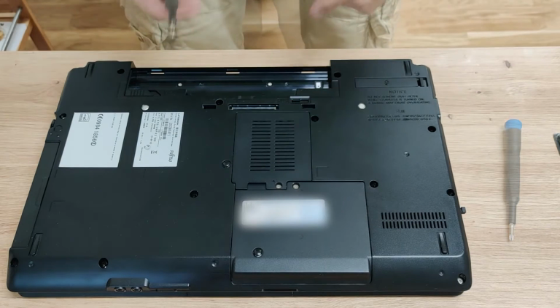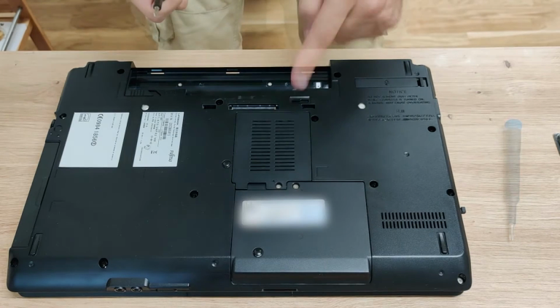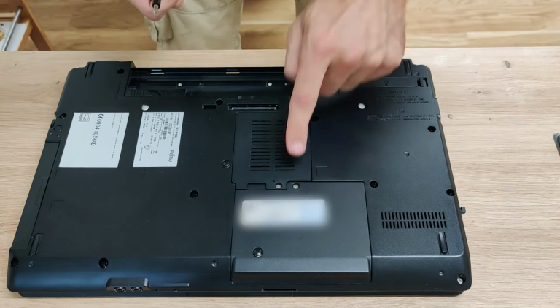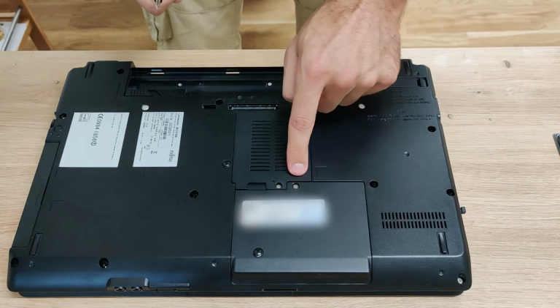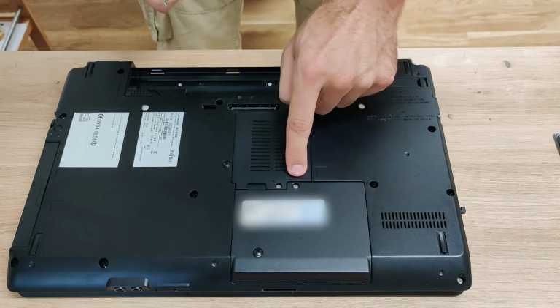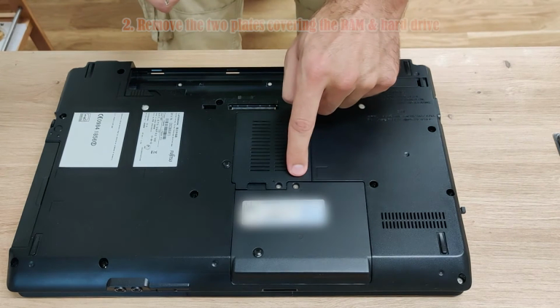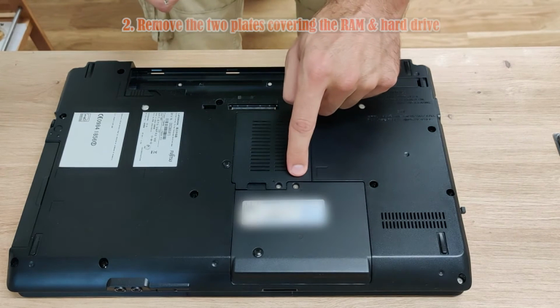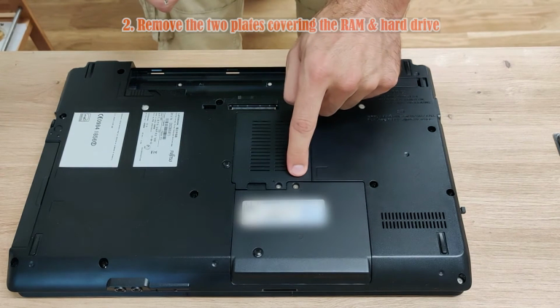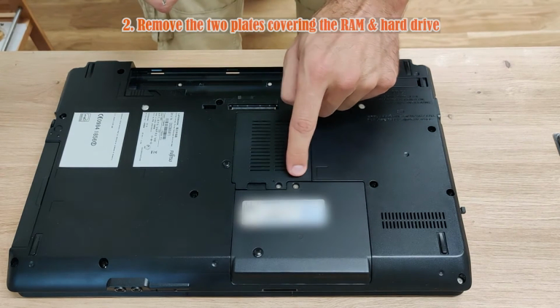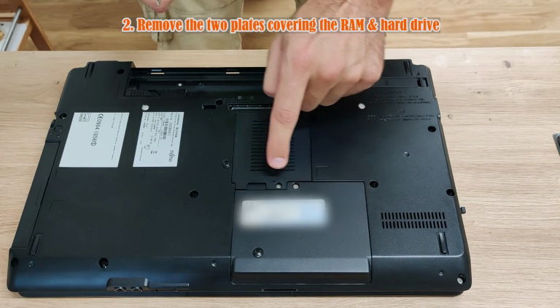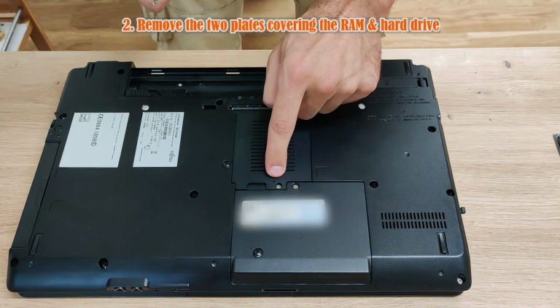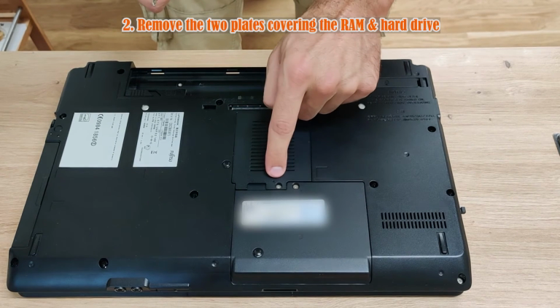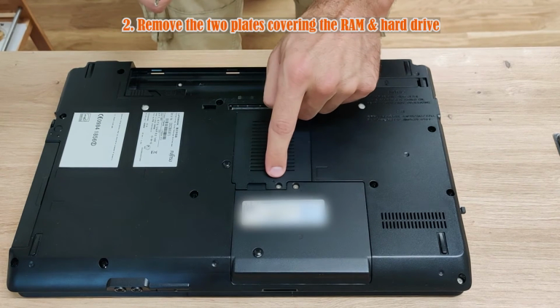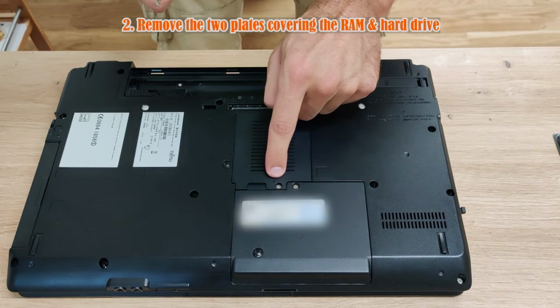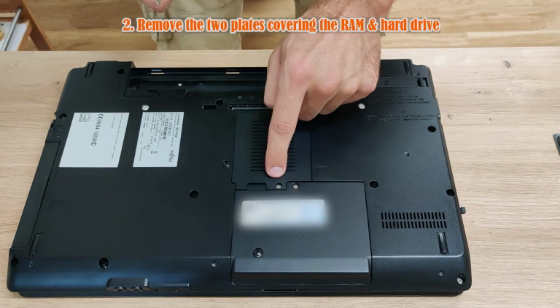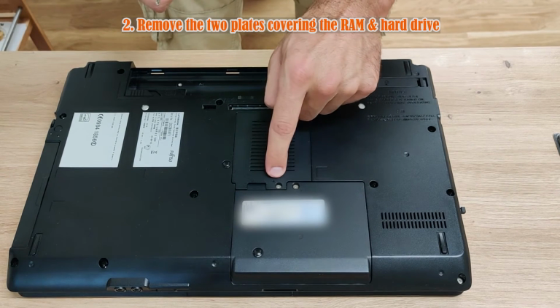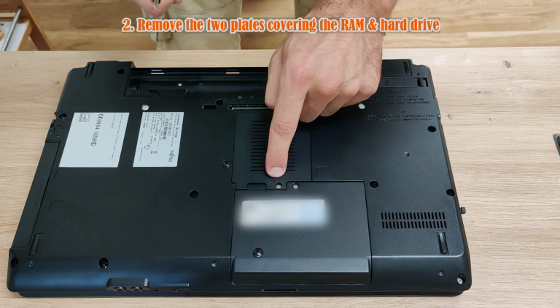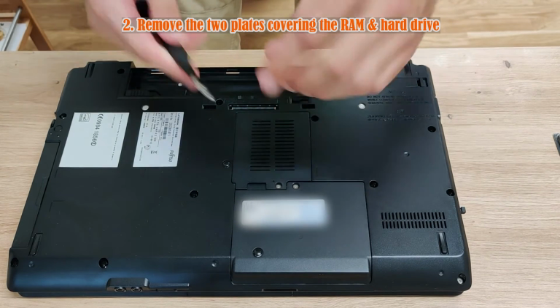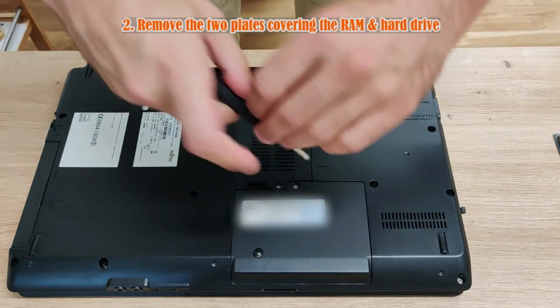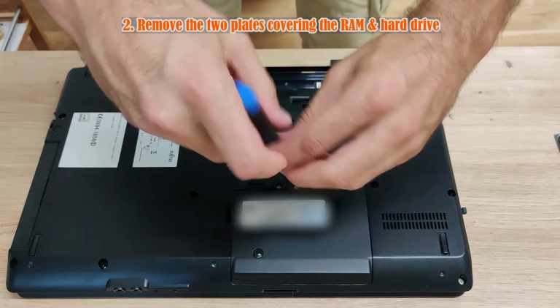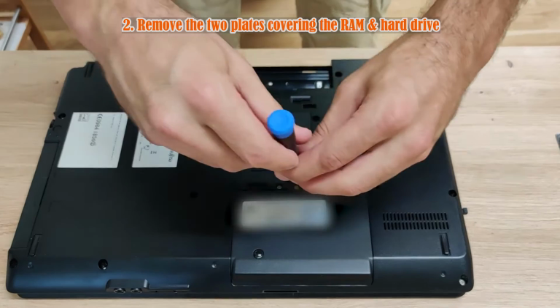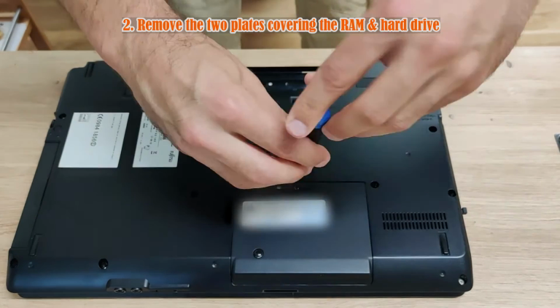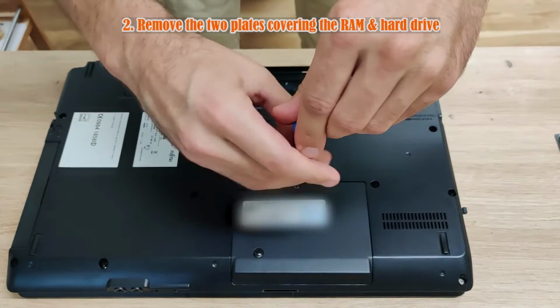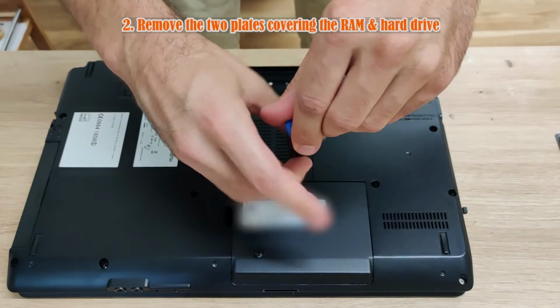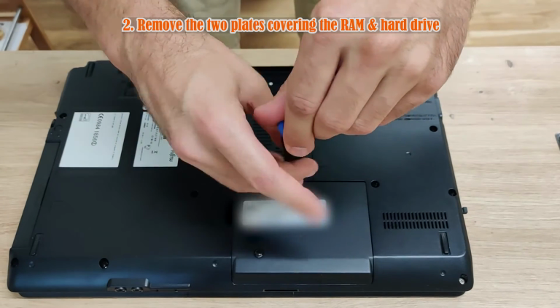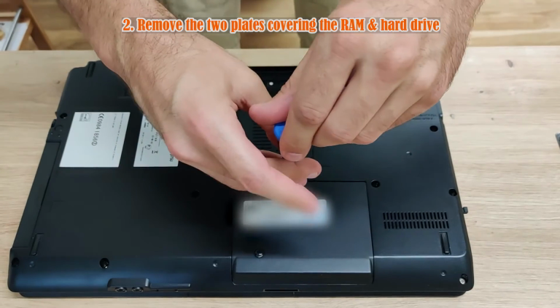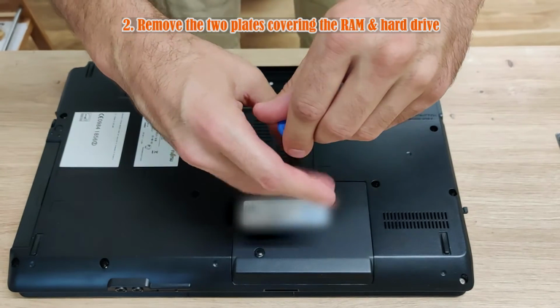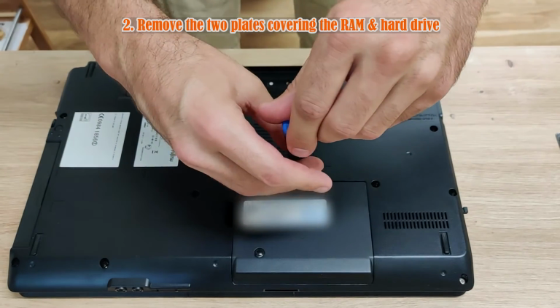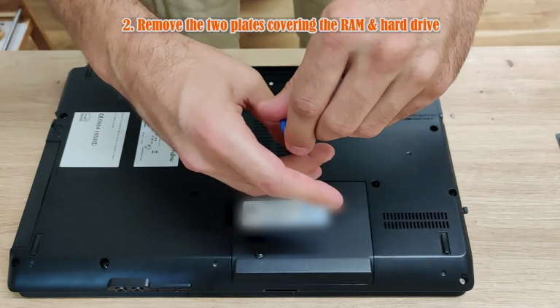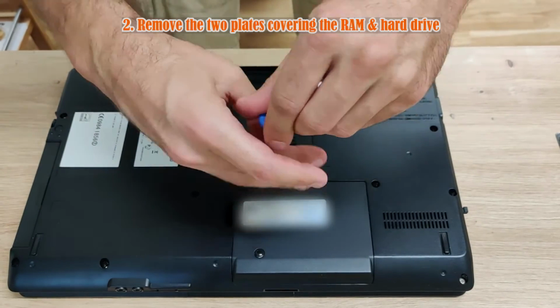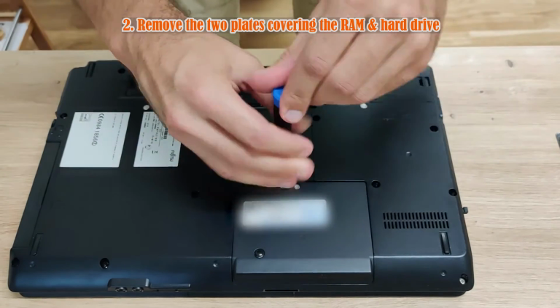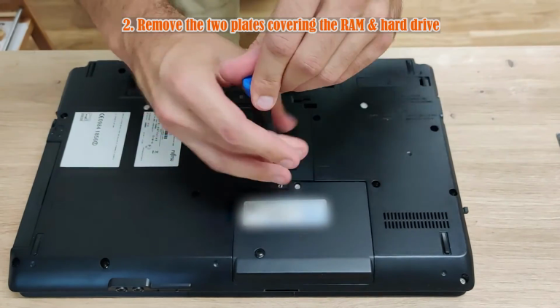Step 2: remove the two easily accessible little covers, exposing the hard drive and the RAM.